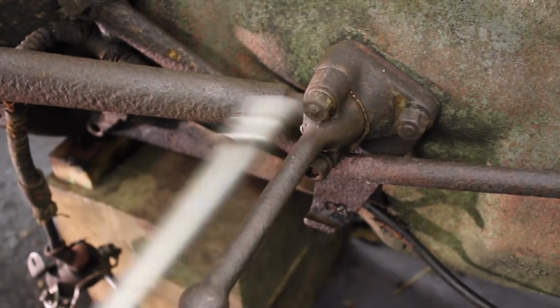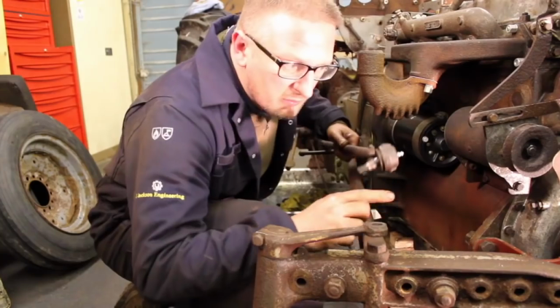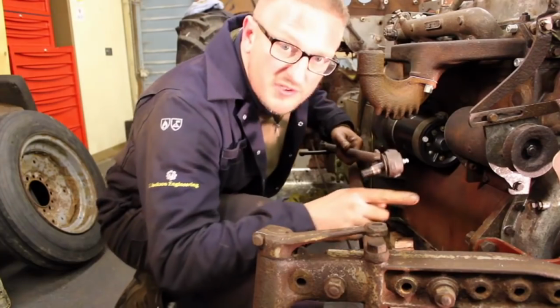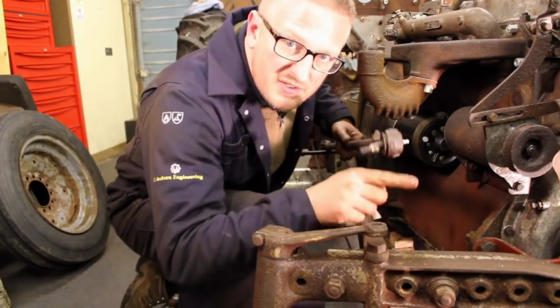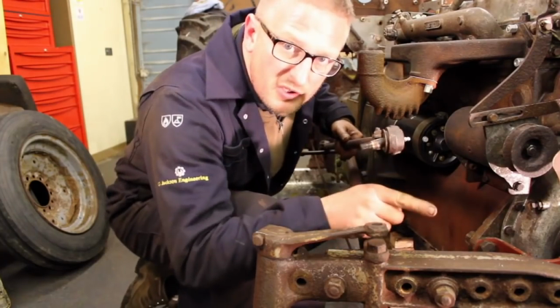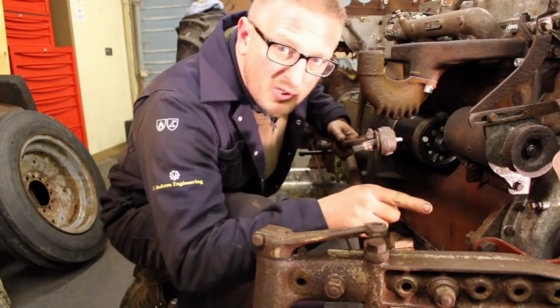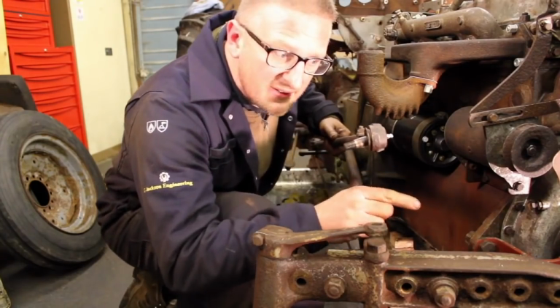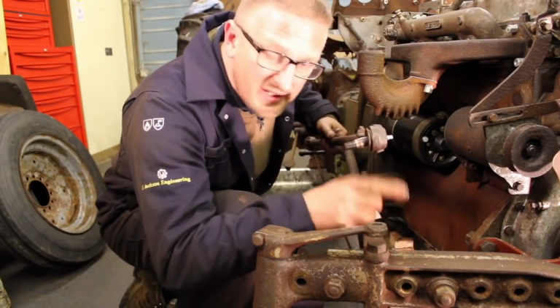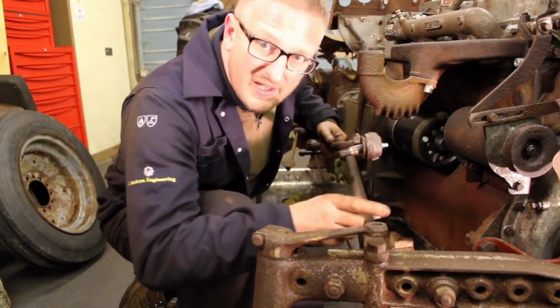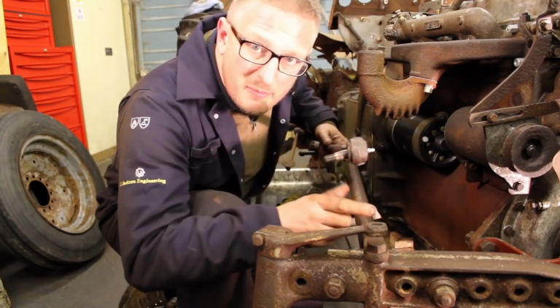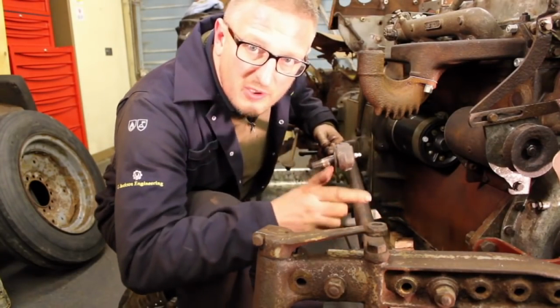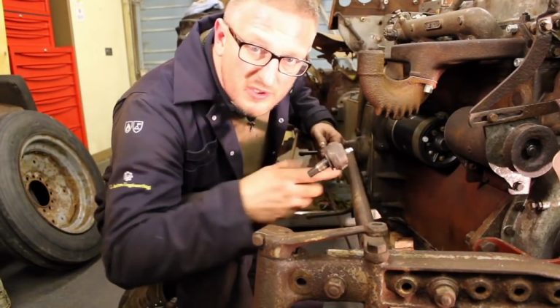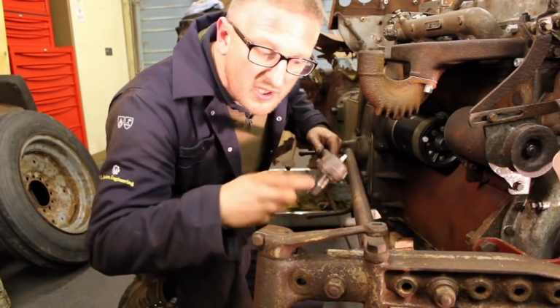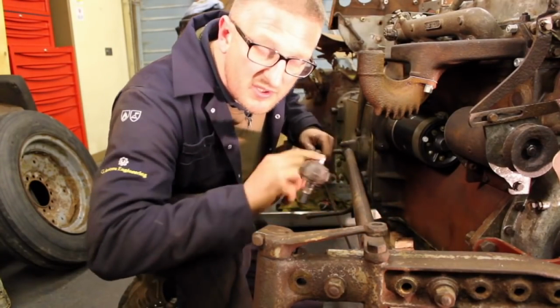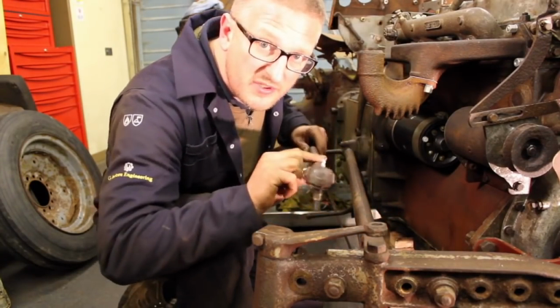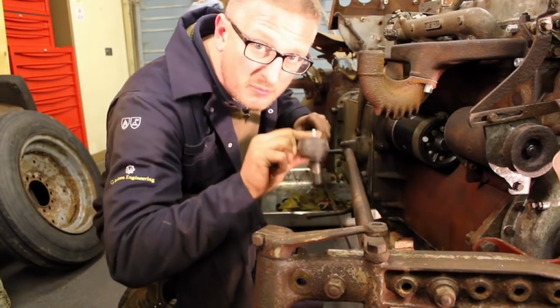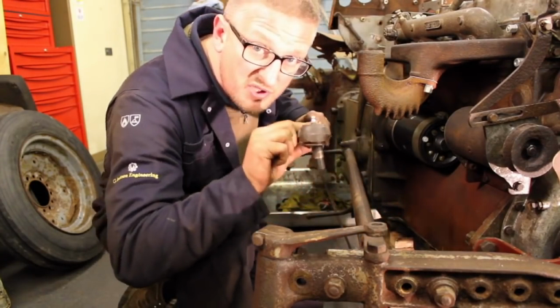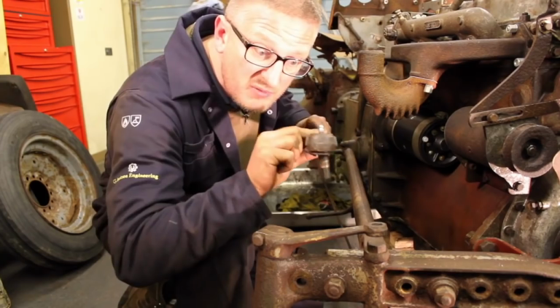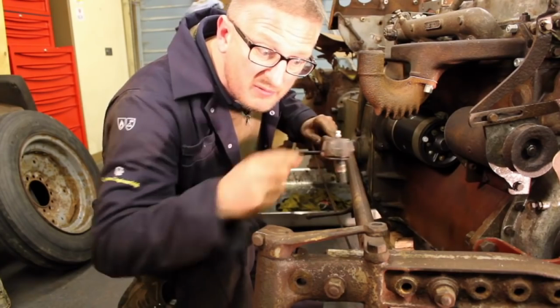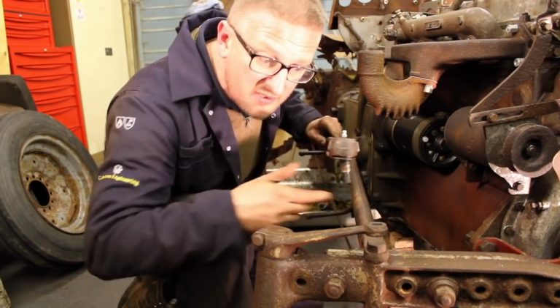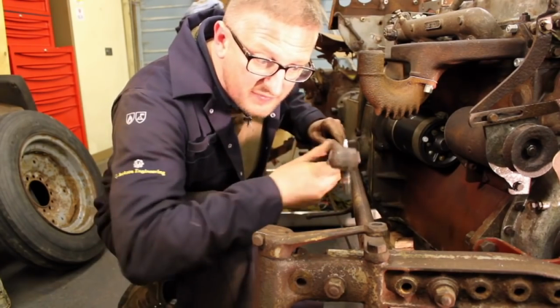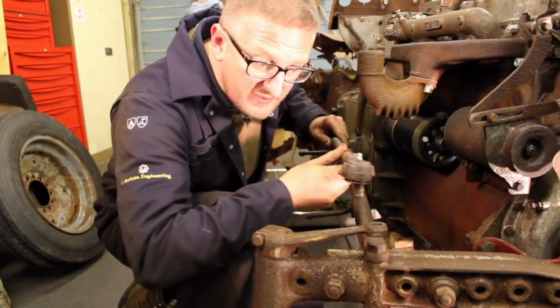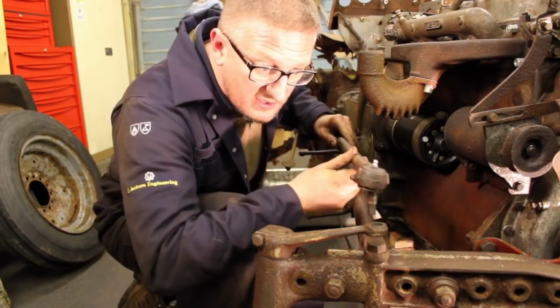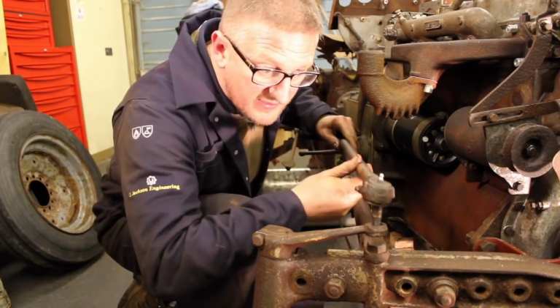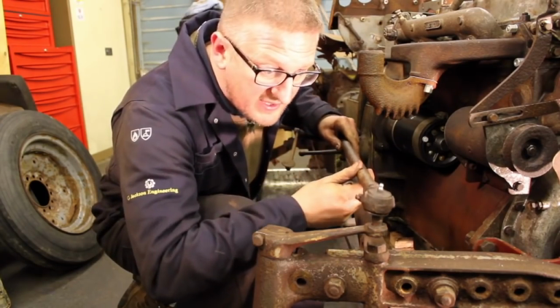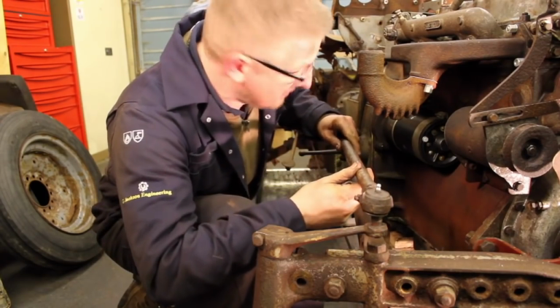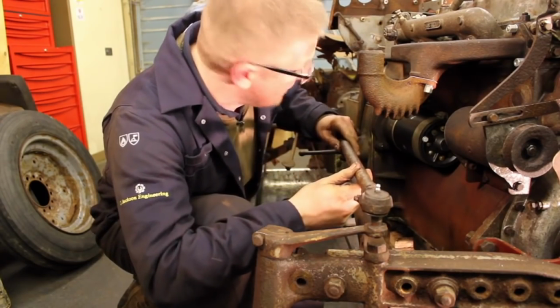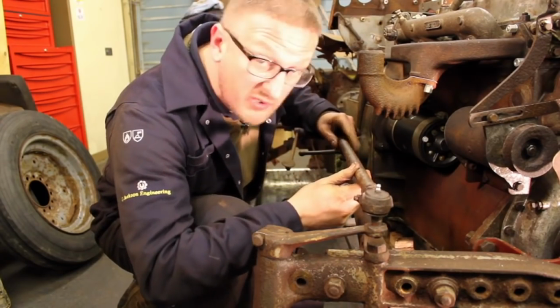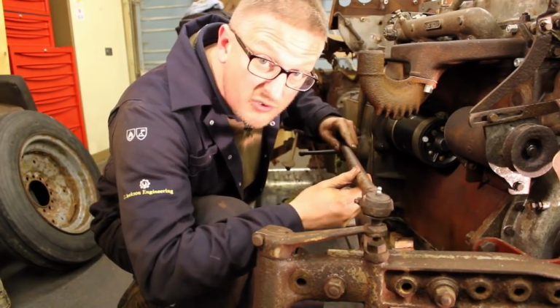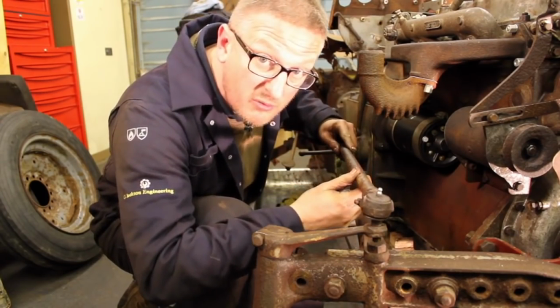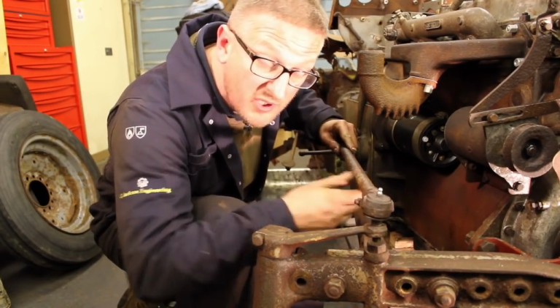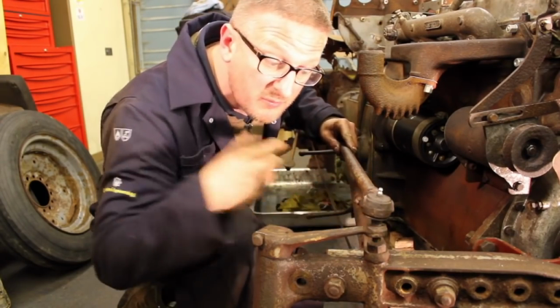So that's the new cradle and axle back on. The next job to do now is to fit these steering control rod arms.